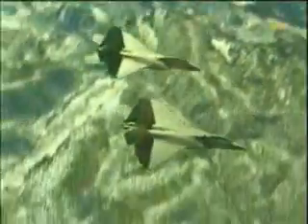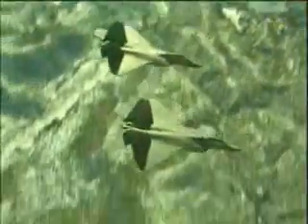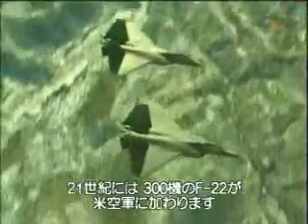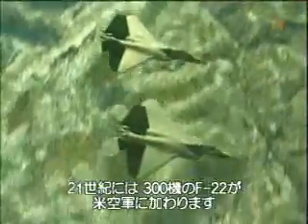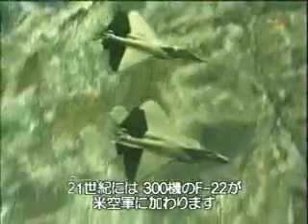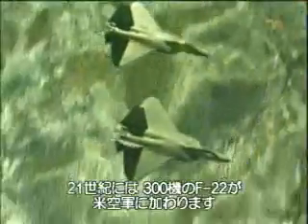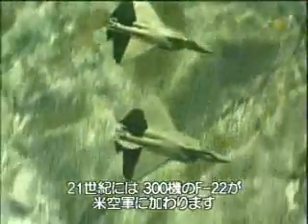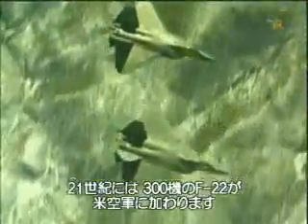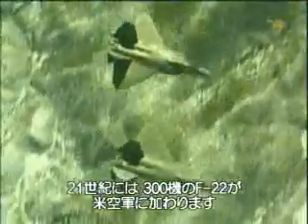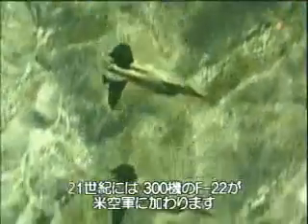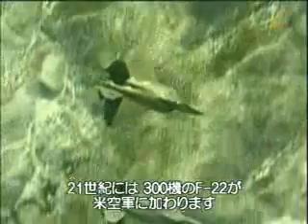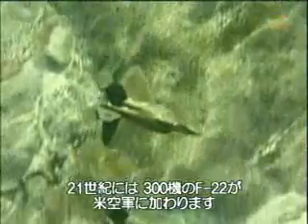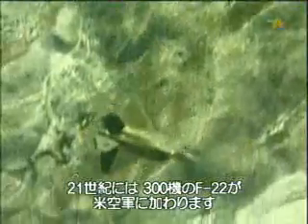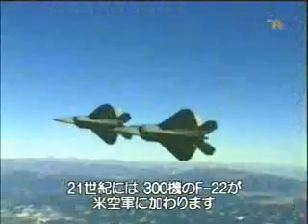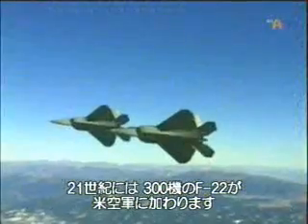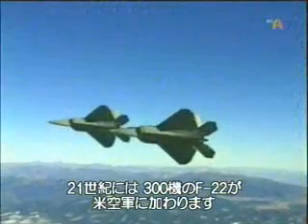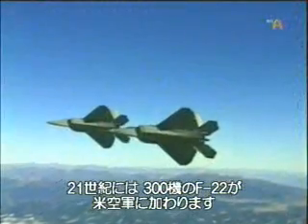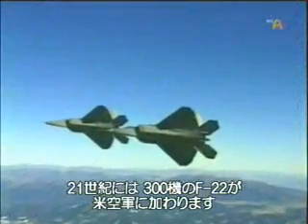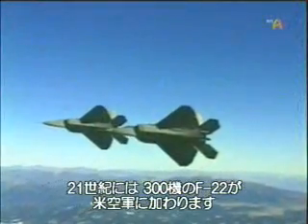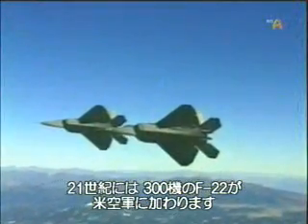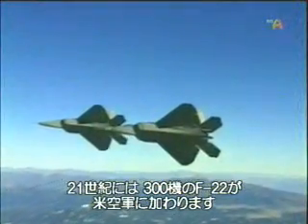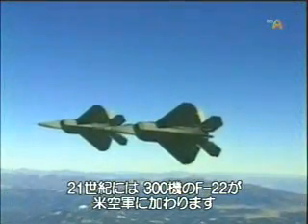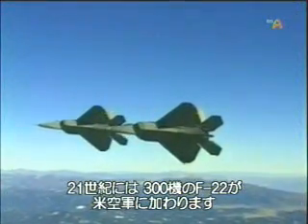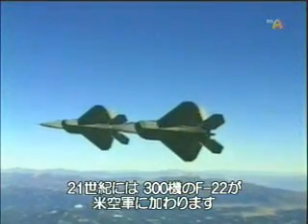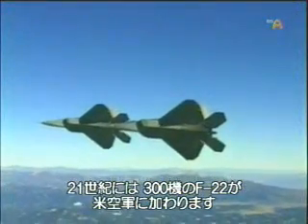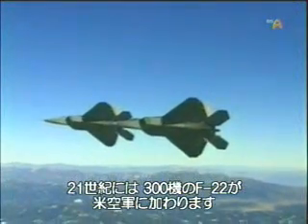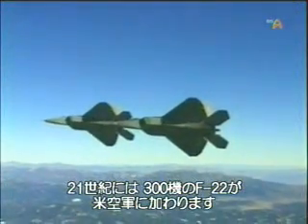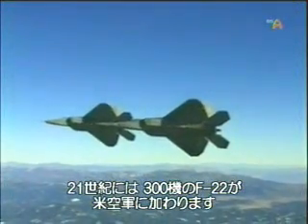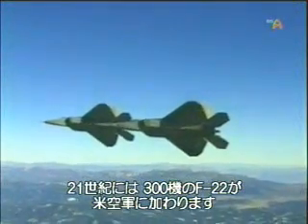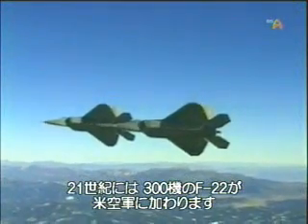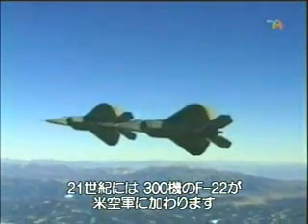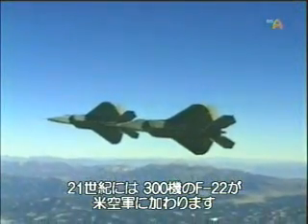In the 21st century, more than 300 Raptors will join the arsenal of America's Air Force.